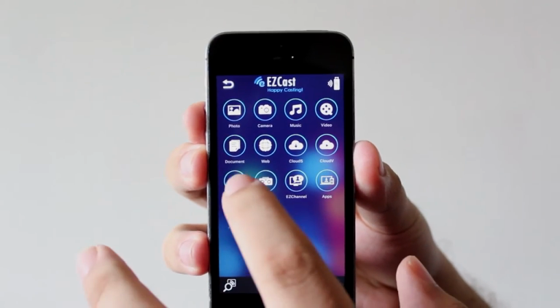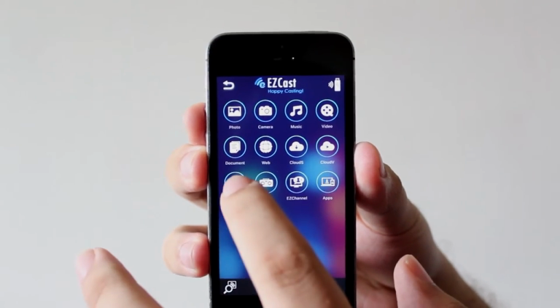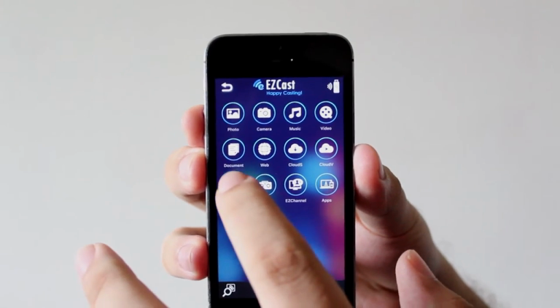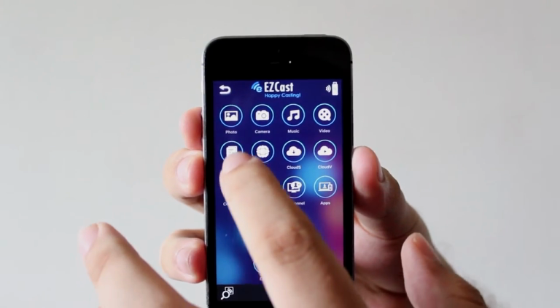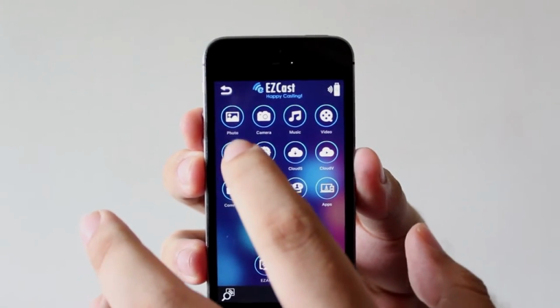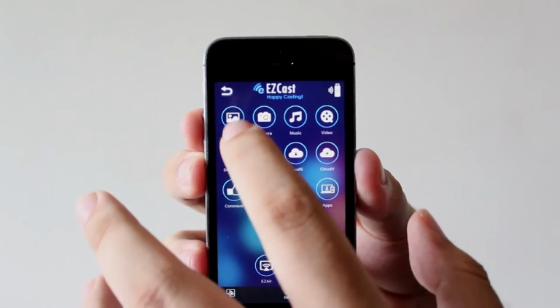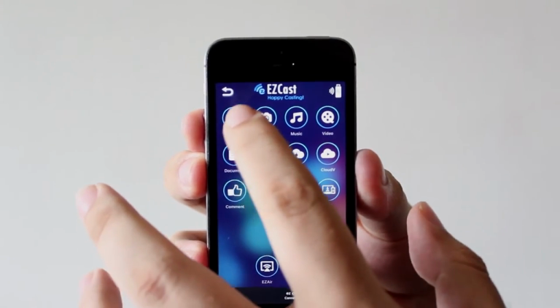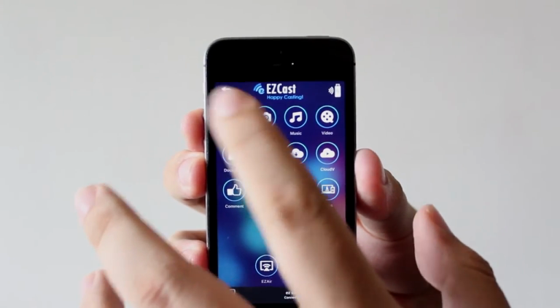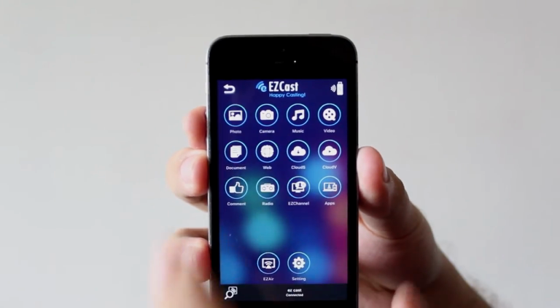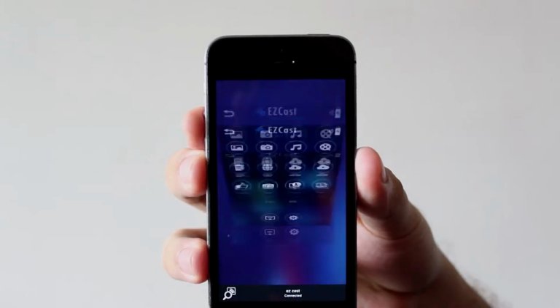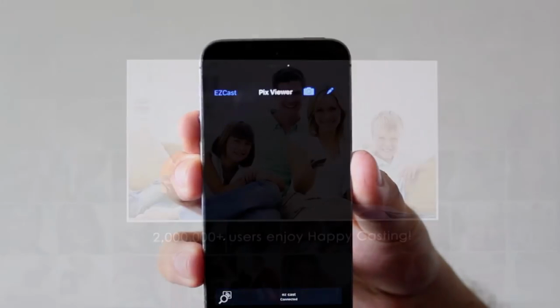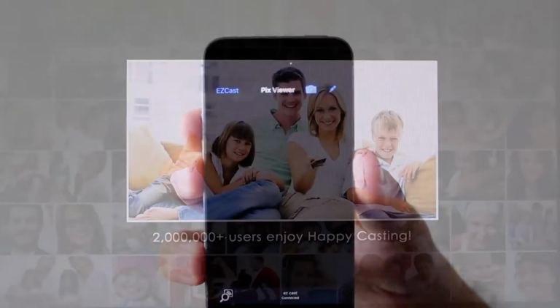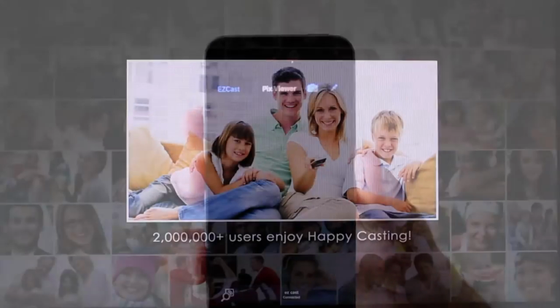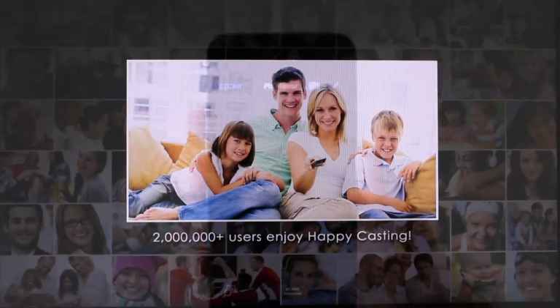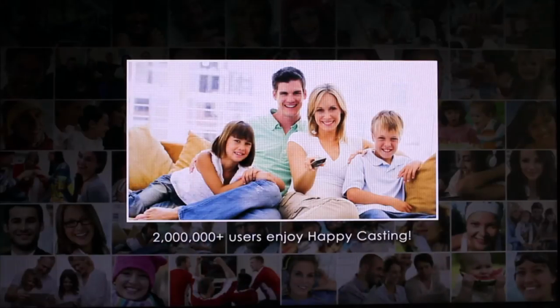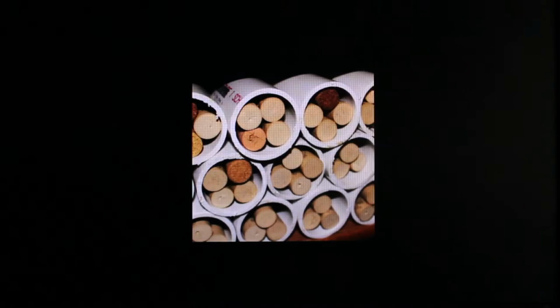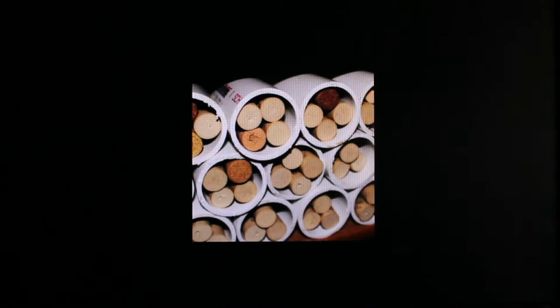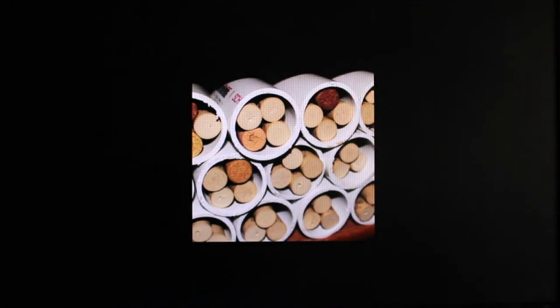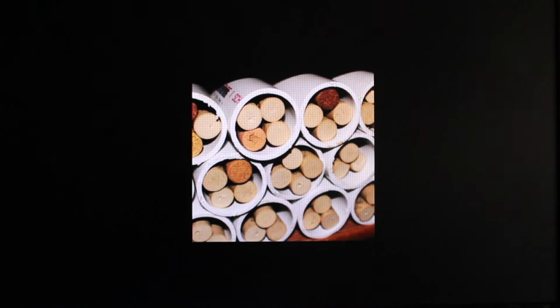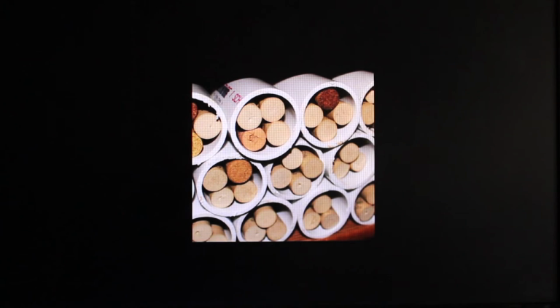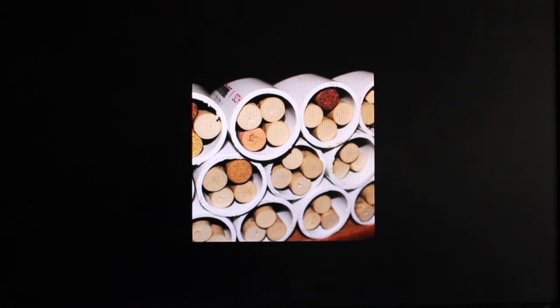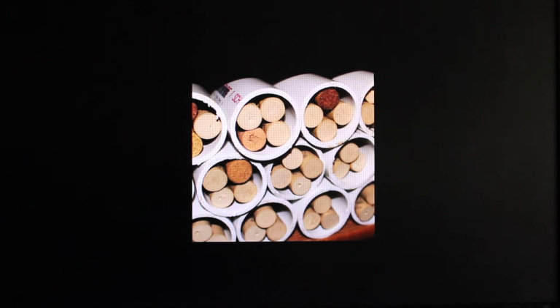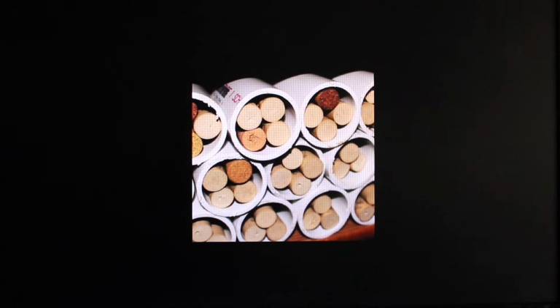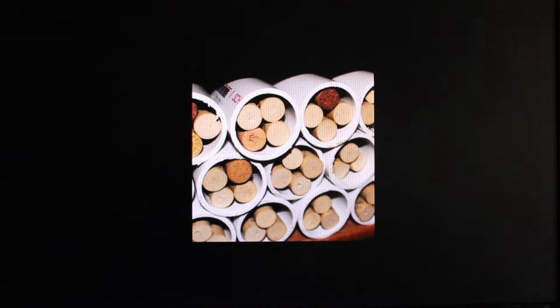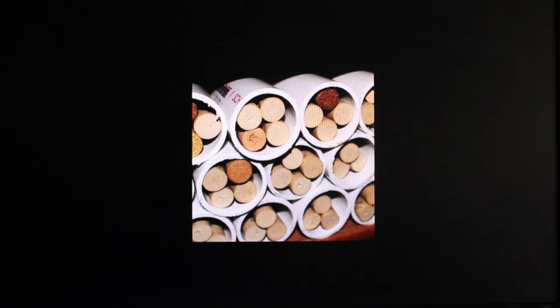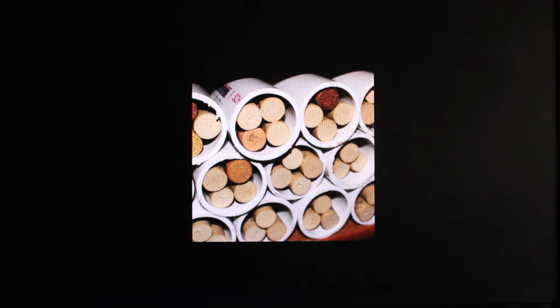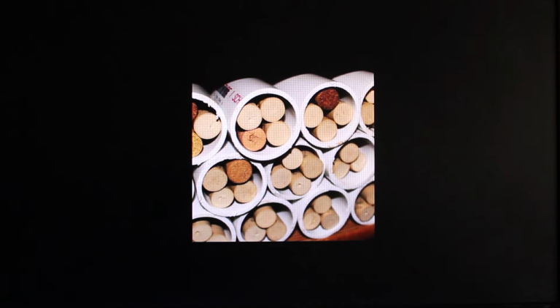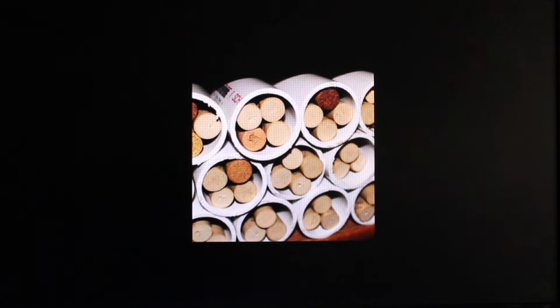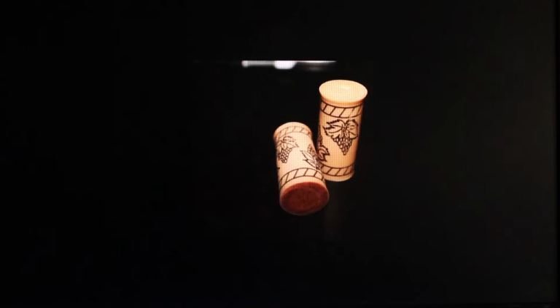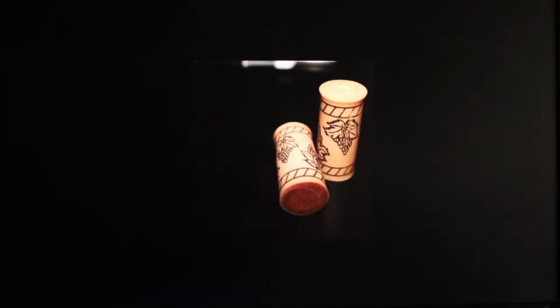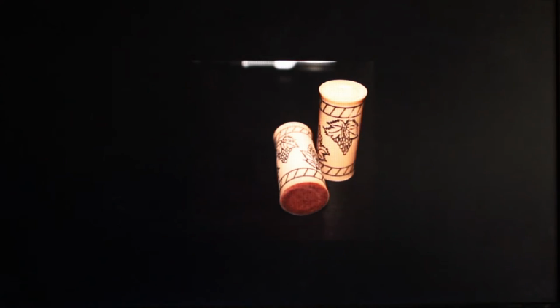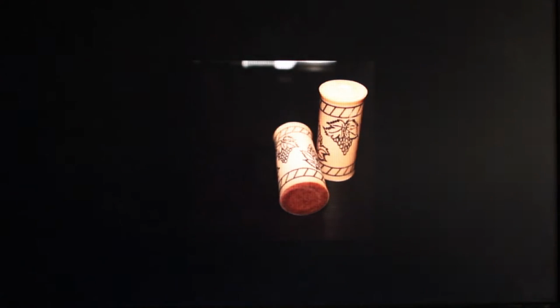By hitting the photo icon you can easily share photos with family and friends on the screen. You can even zoom in on the photo.